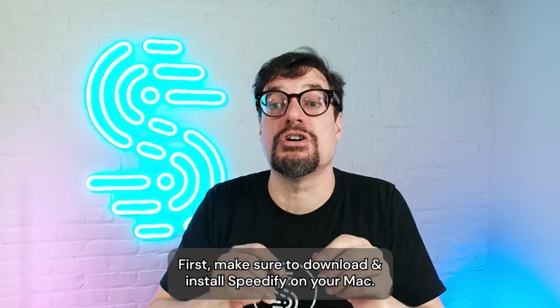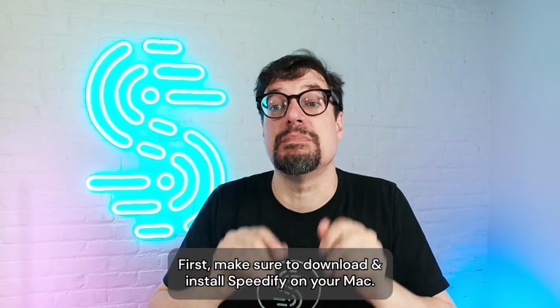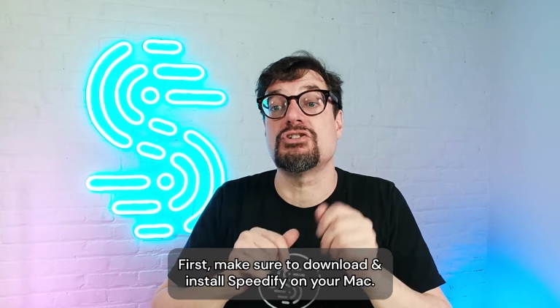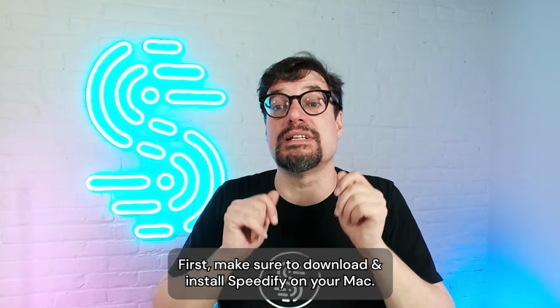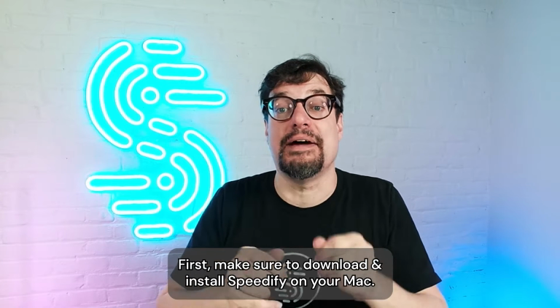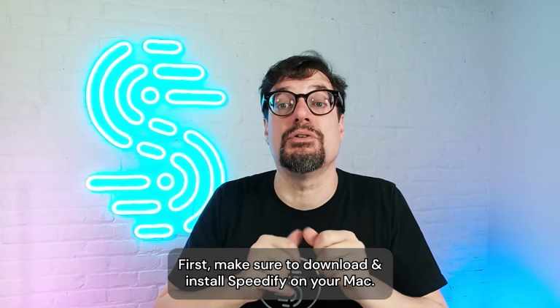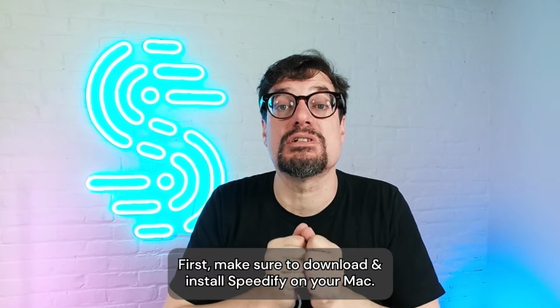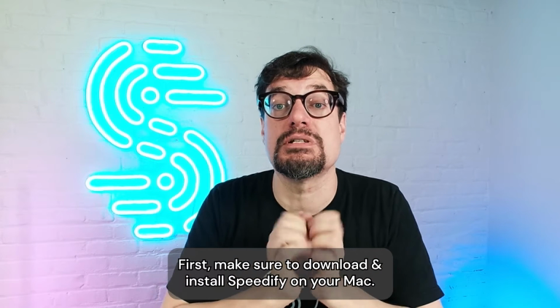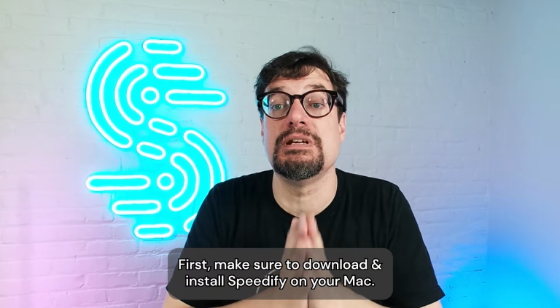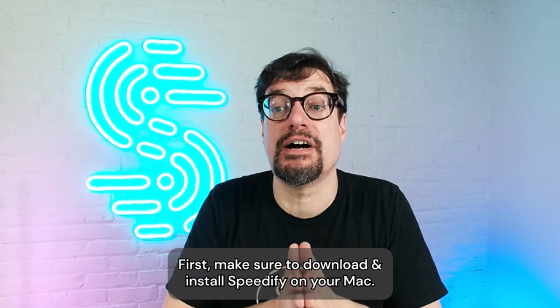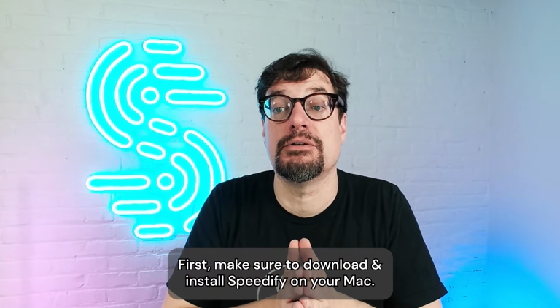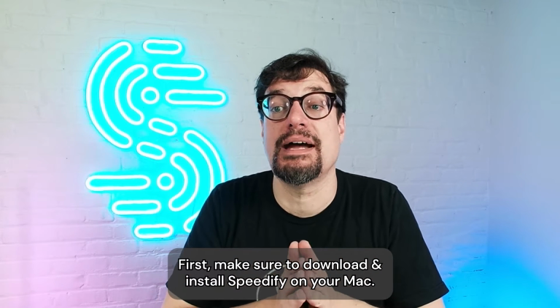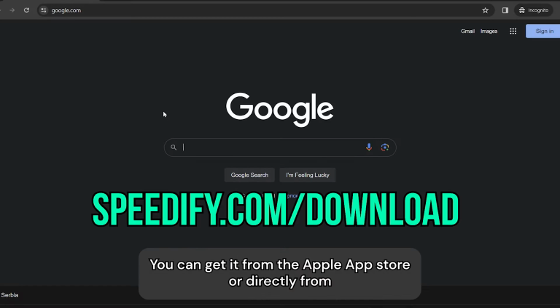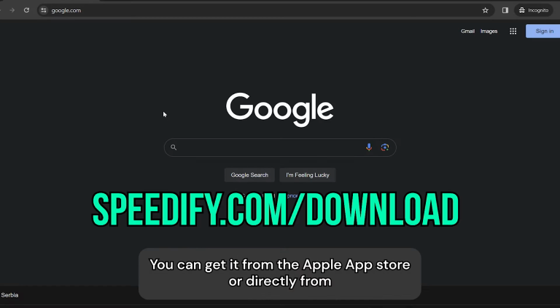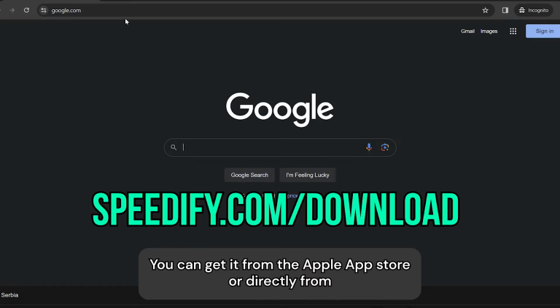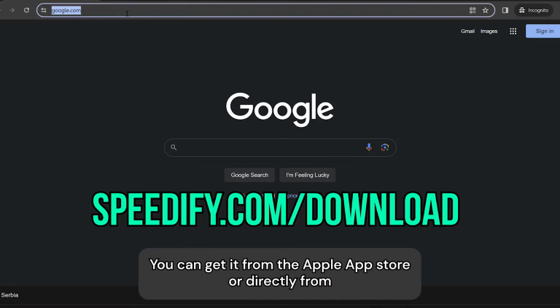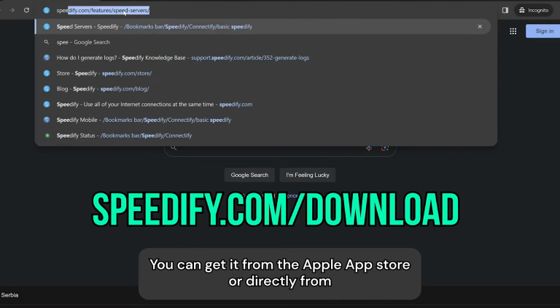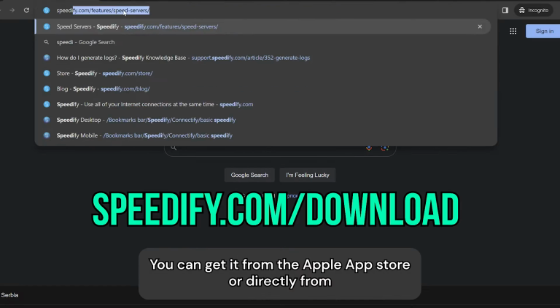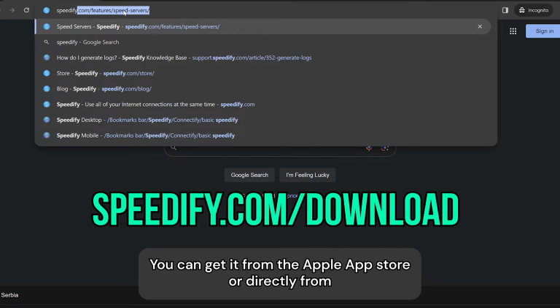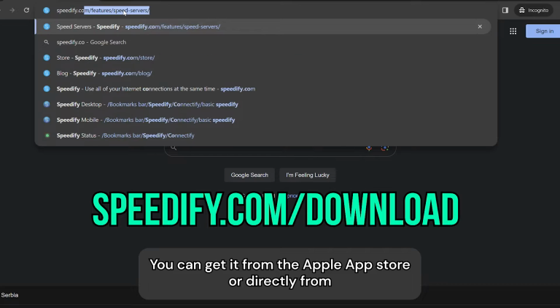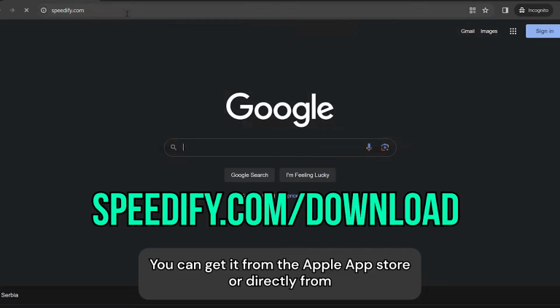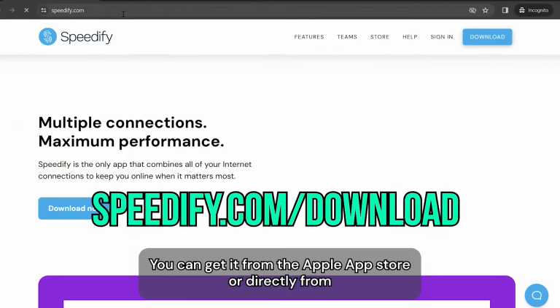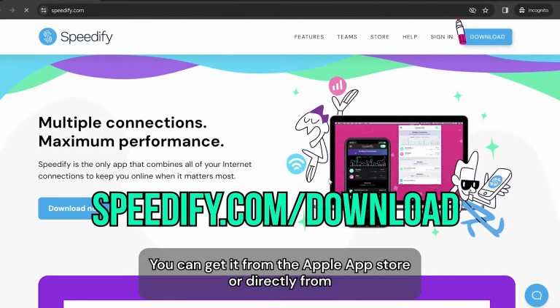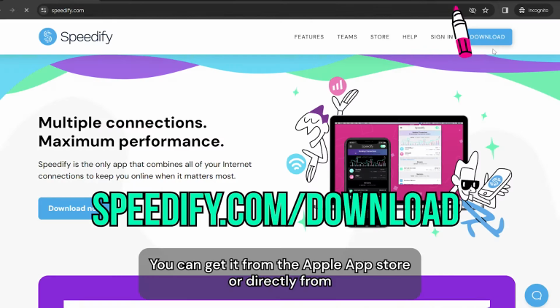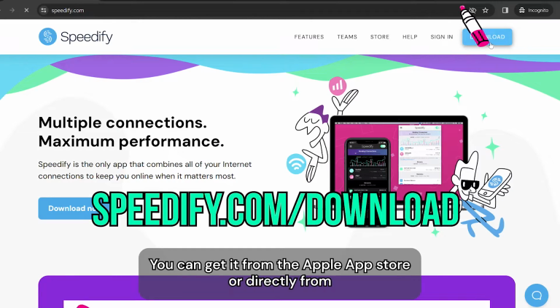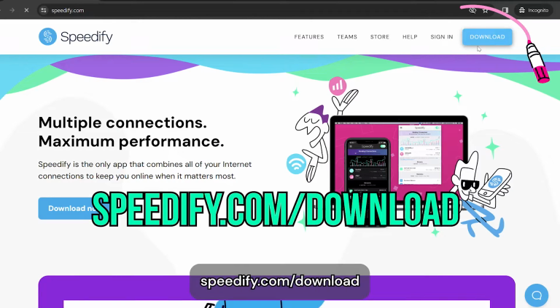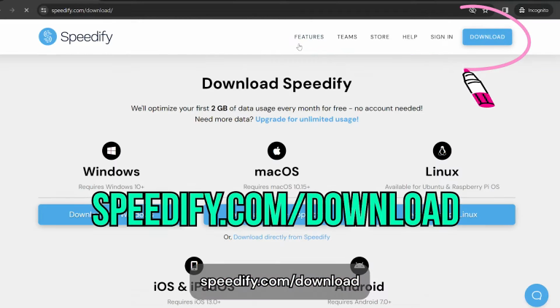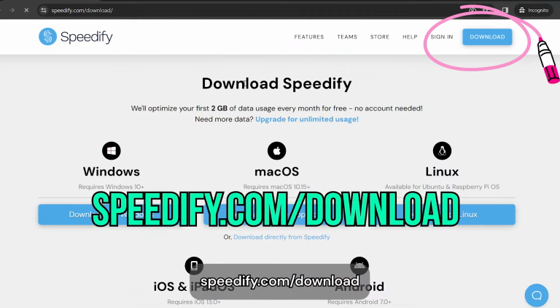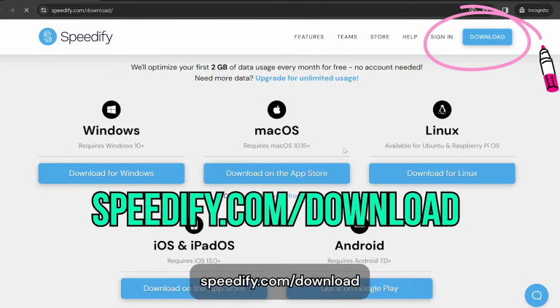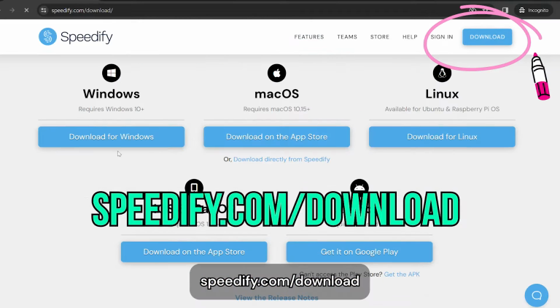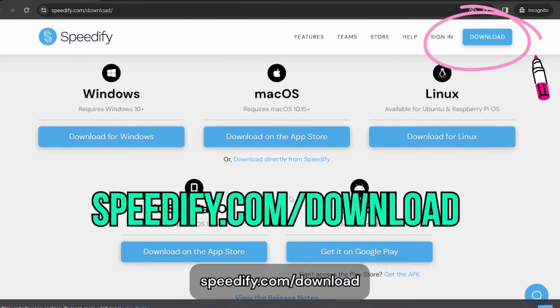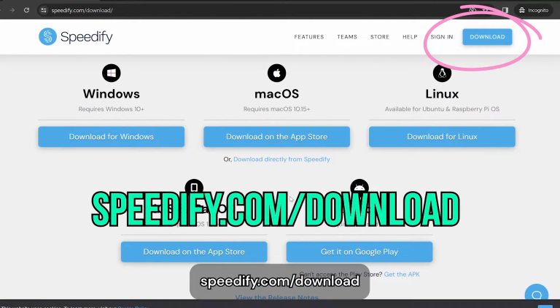First, make sure to download and install Speedify on your Mac. You can get it from the Apple App Store or directly from speedify.com/download.